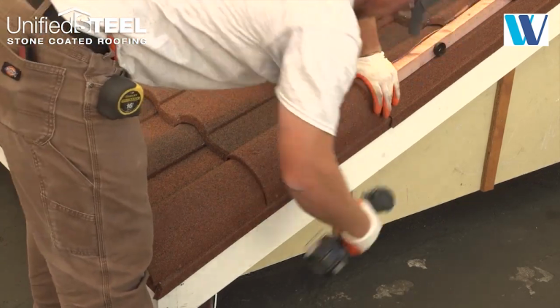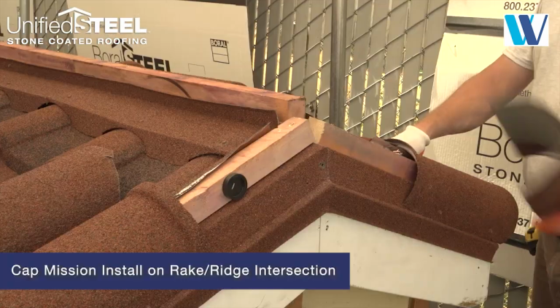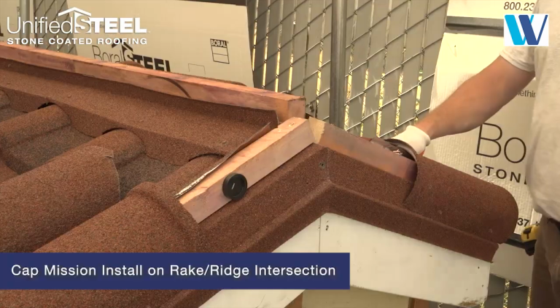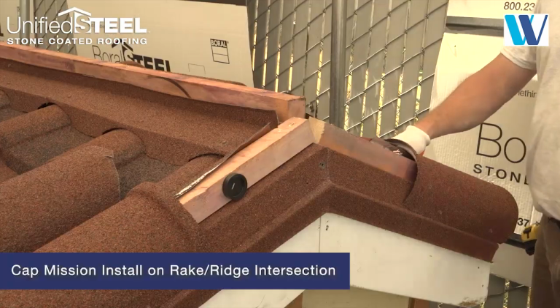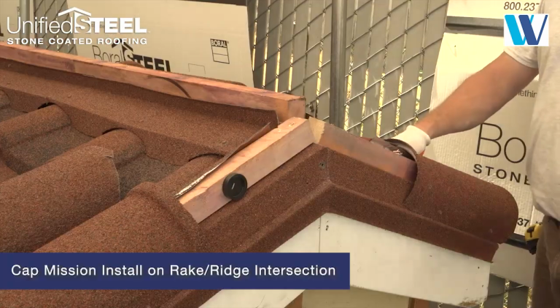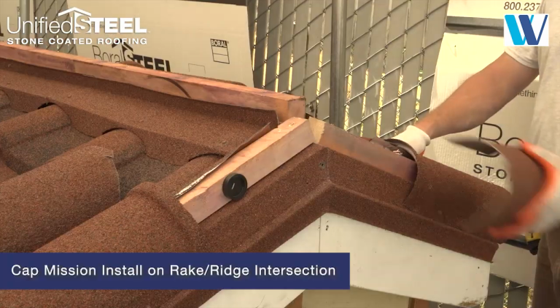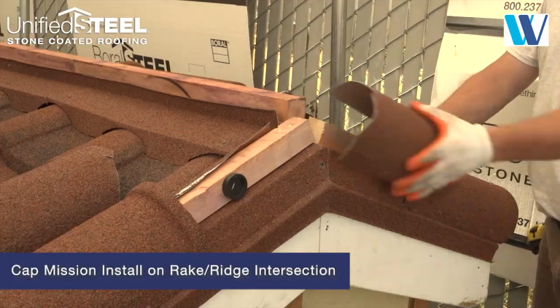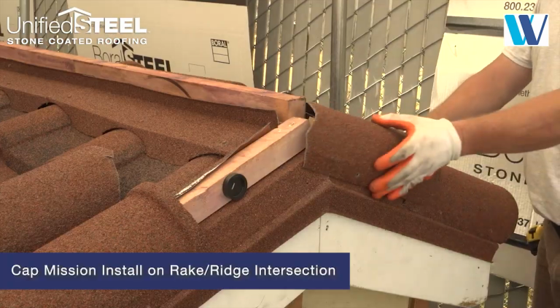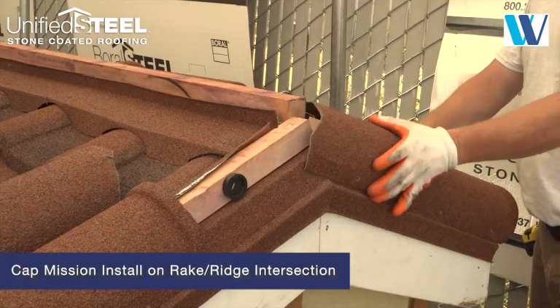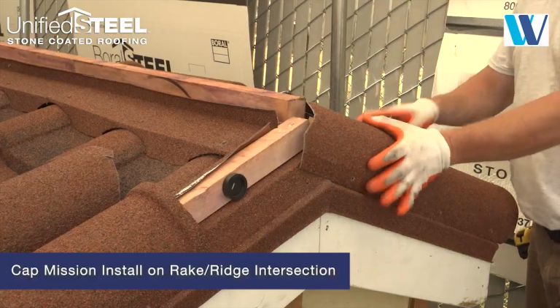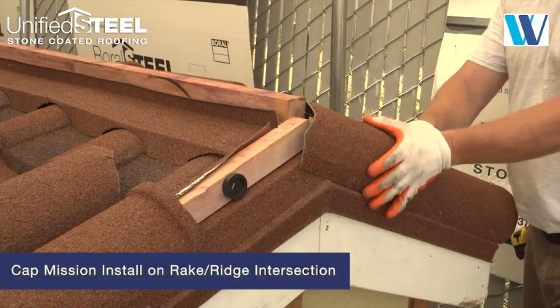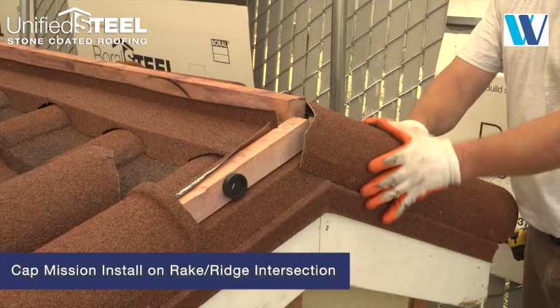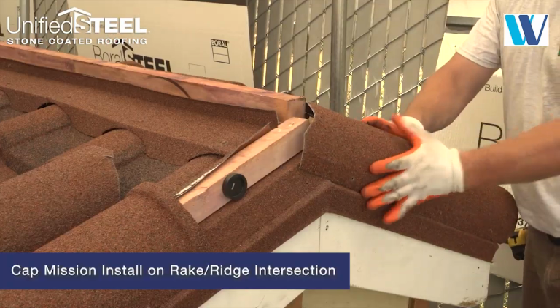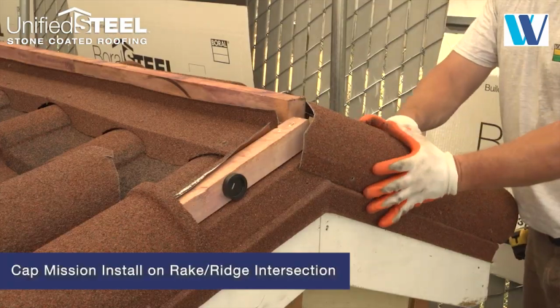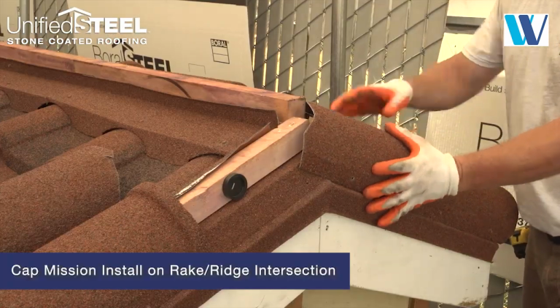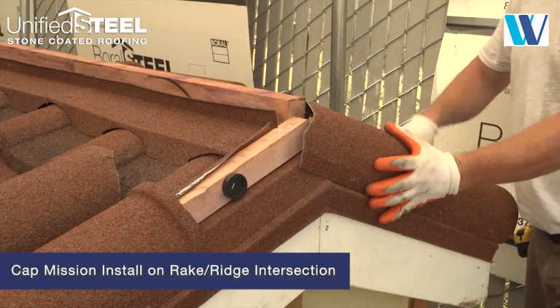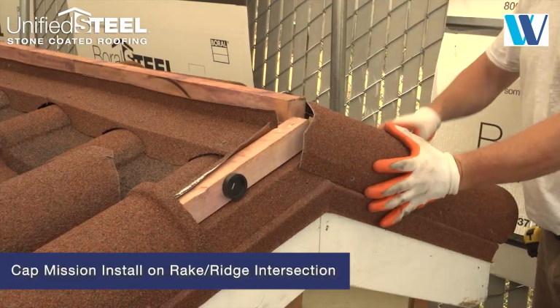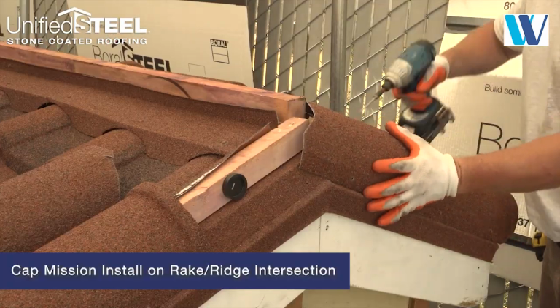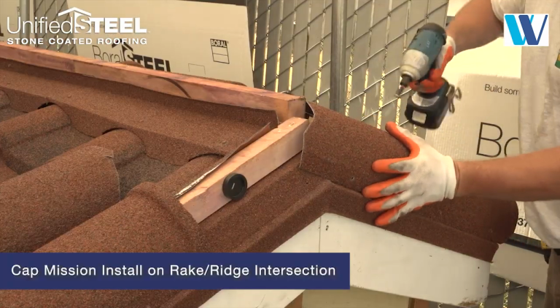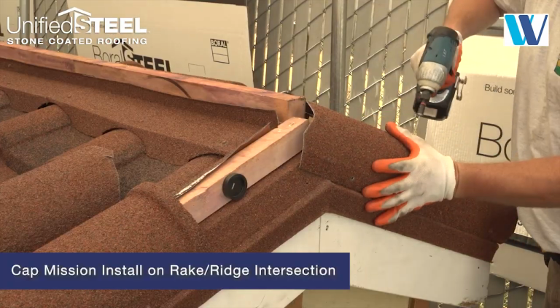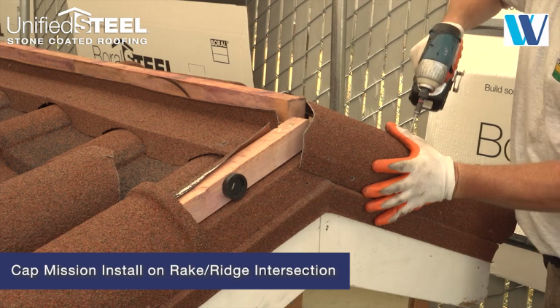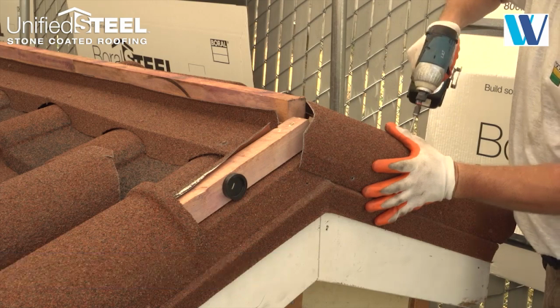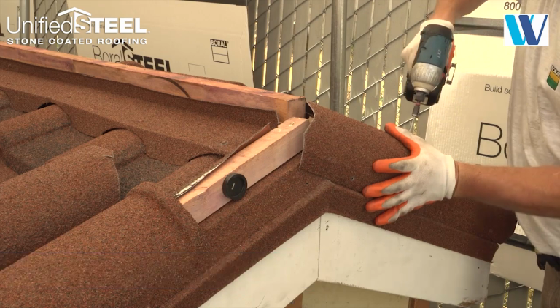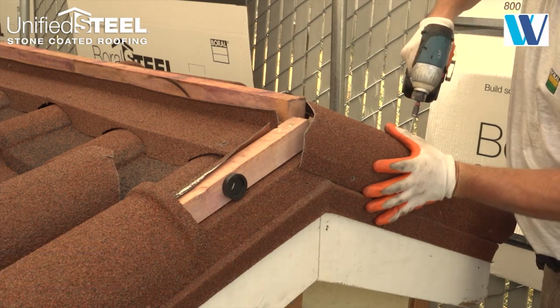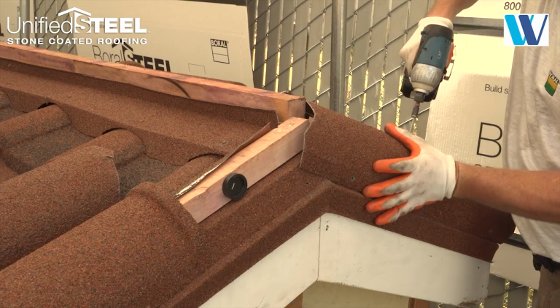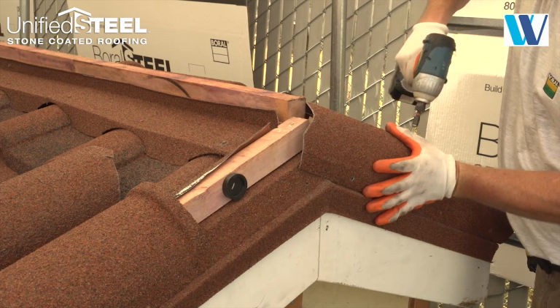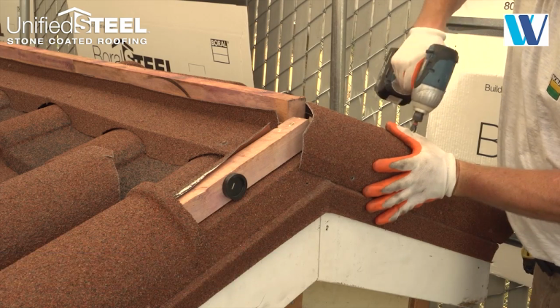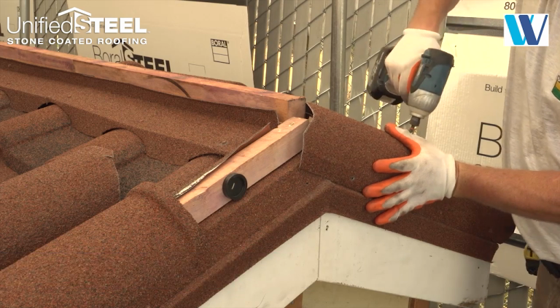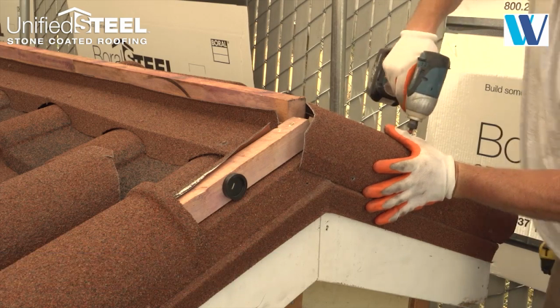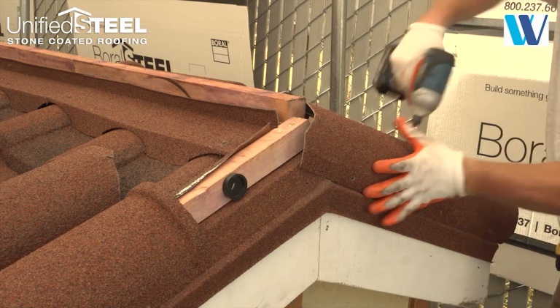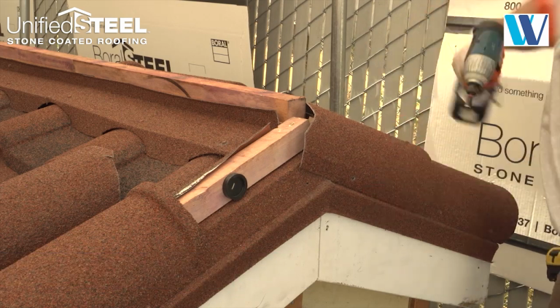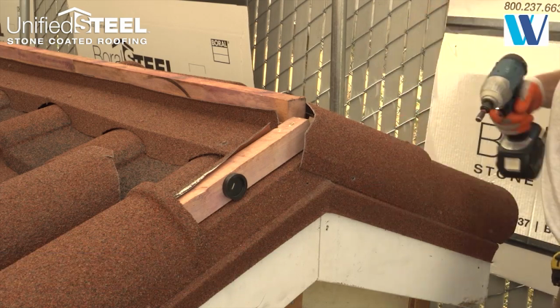At the rake and ridge intersection, miter the caps where they intersect each other and fasten.